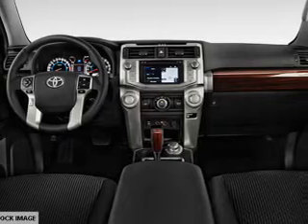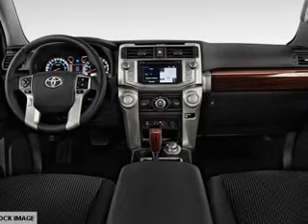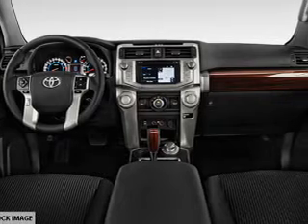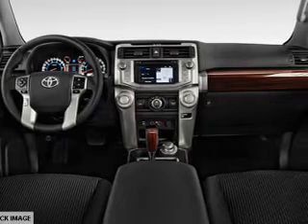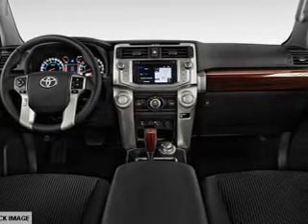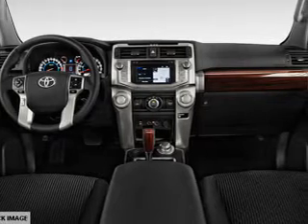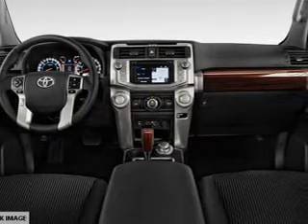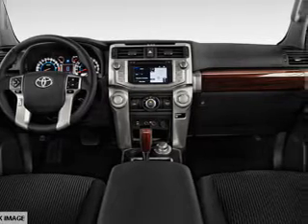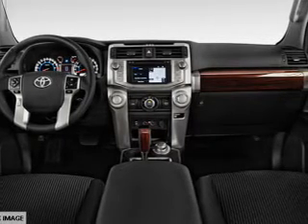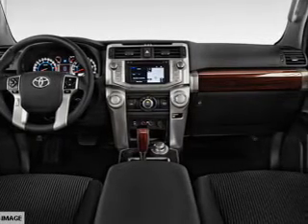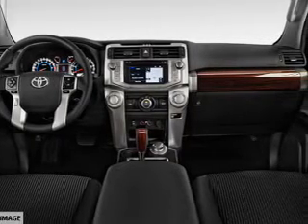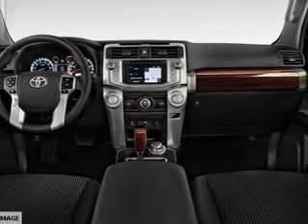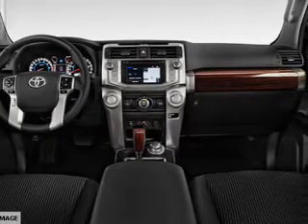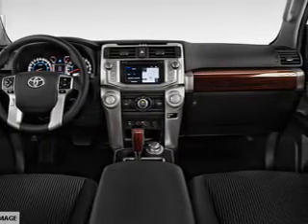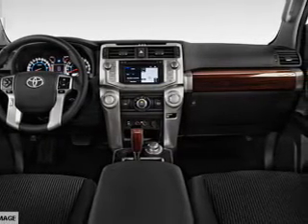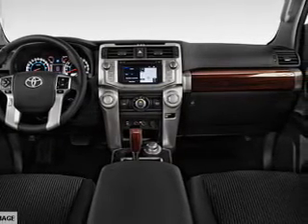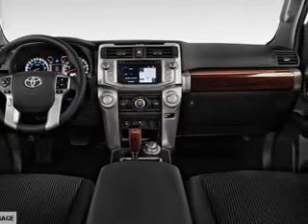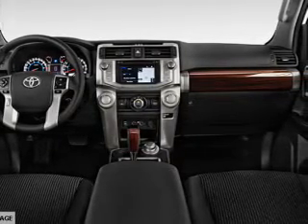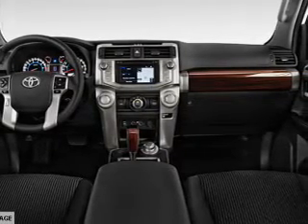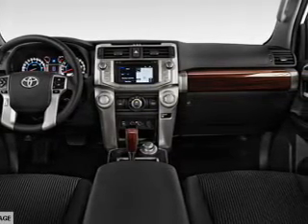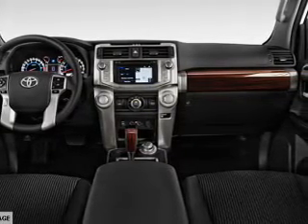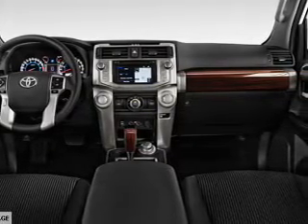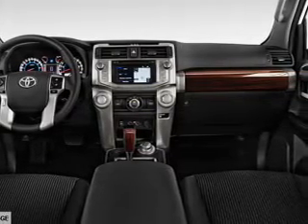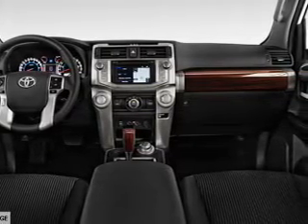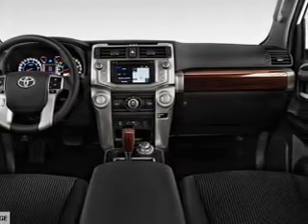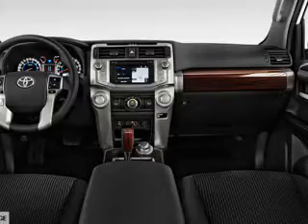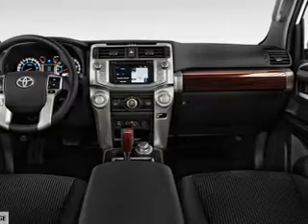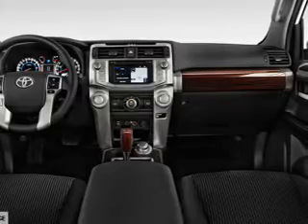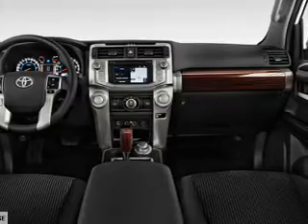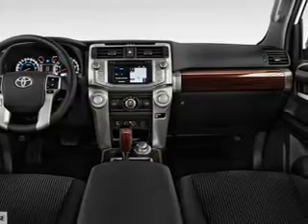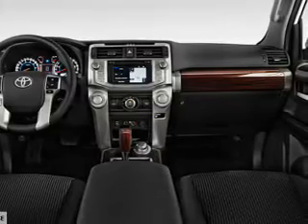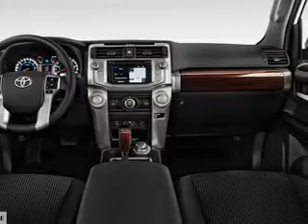Additional features include a power lift gate, independent suspension, brake assist, and traction control.